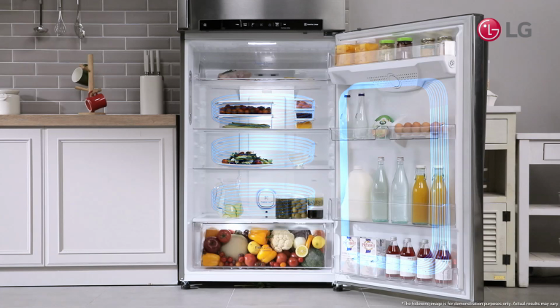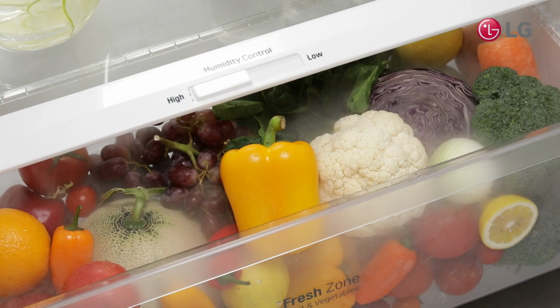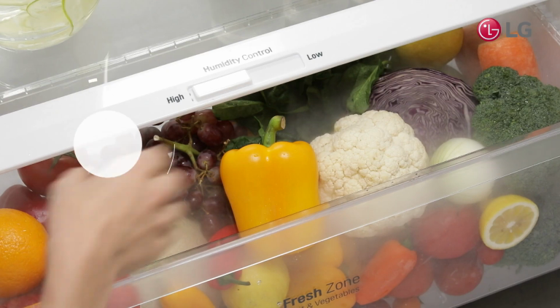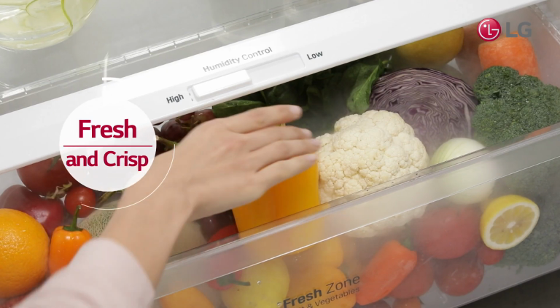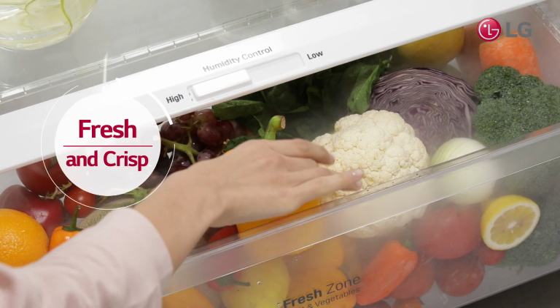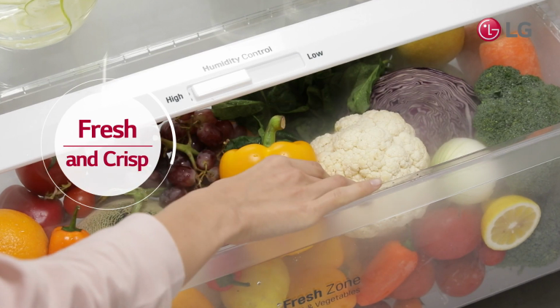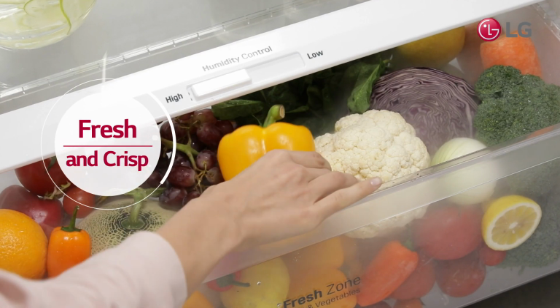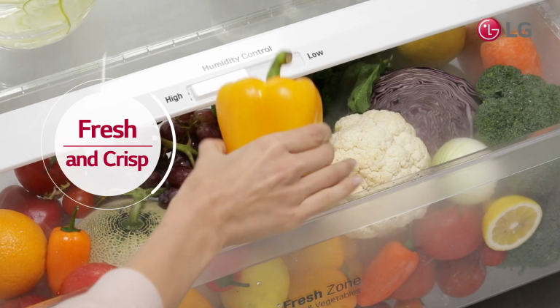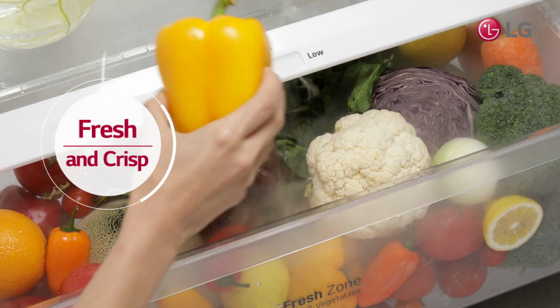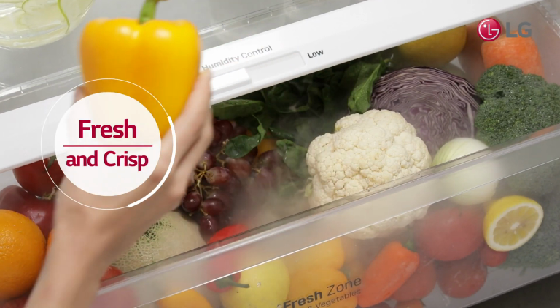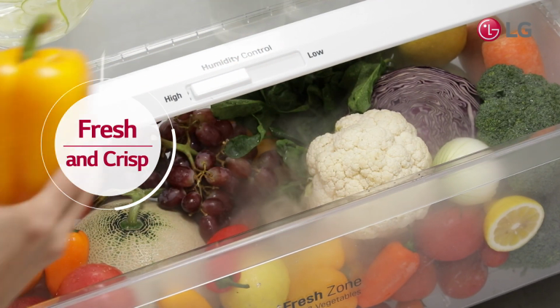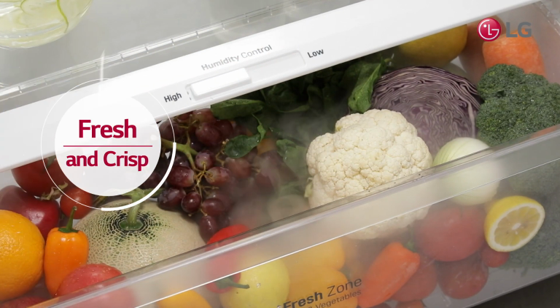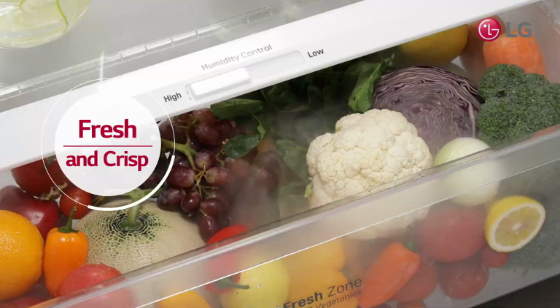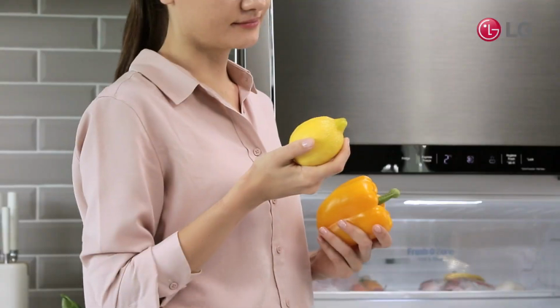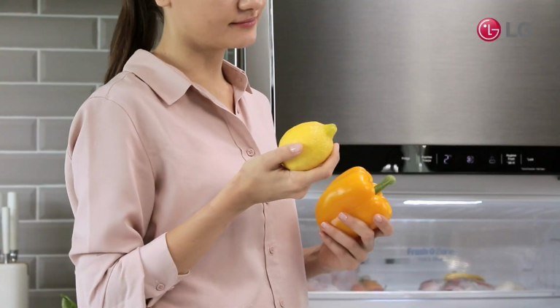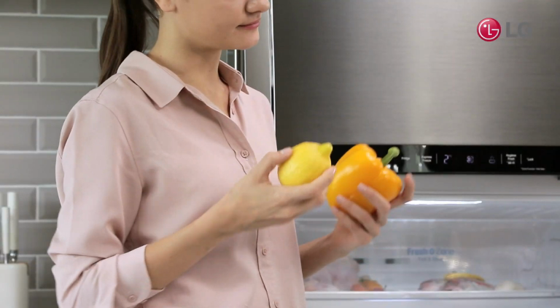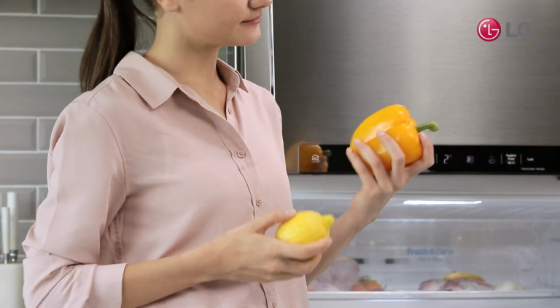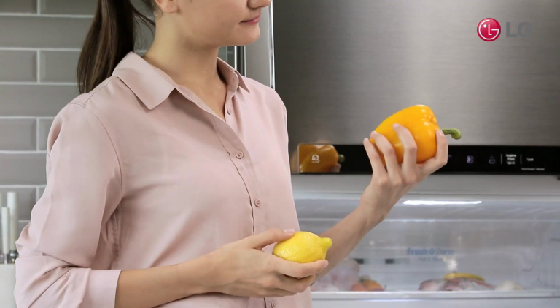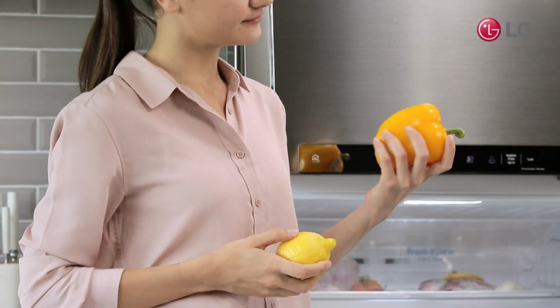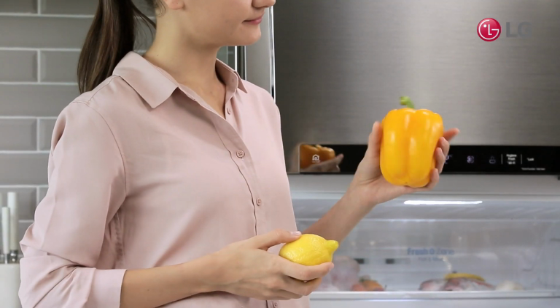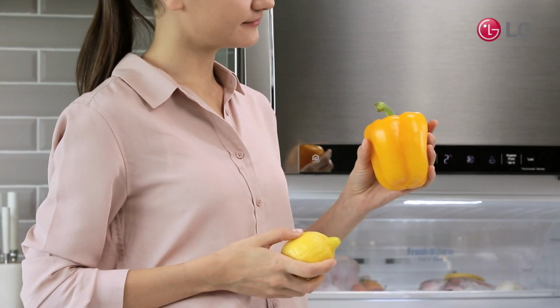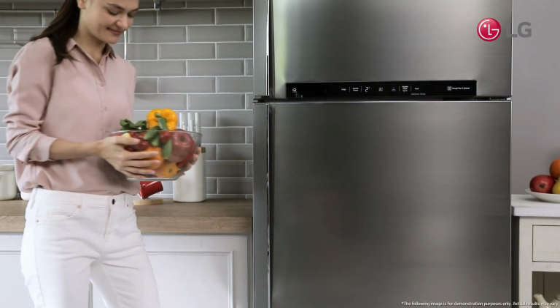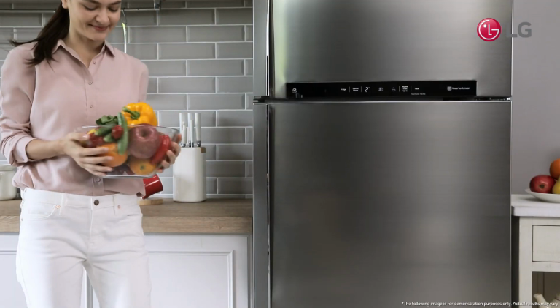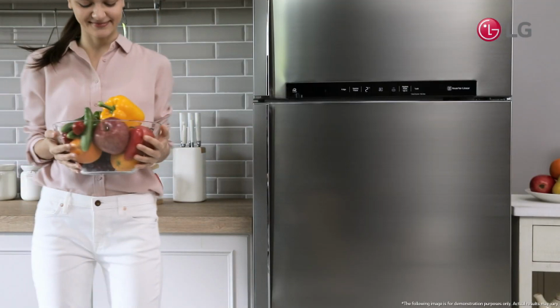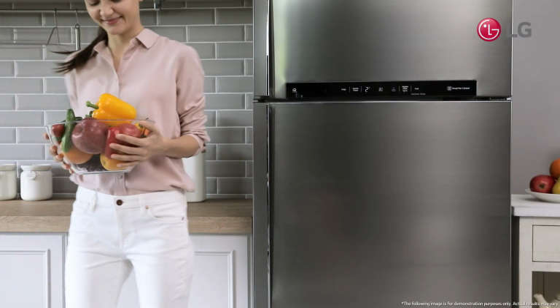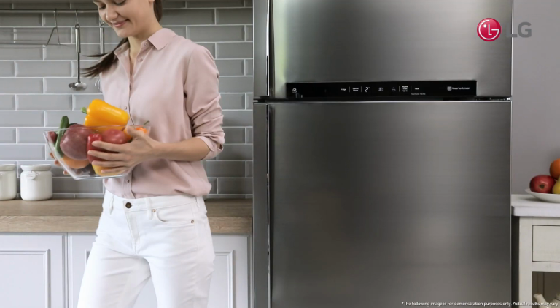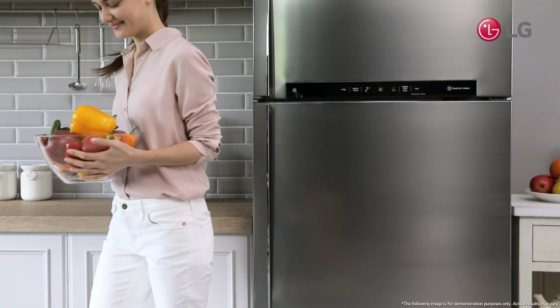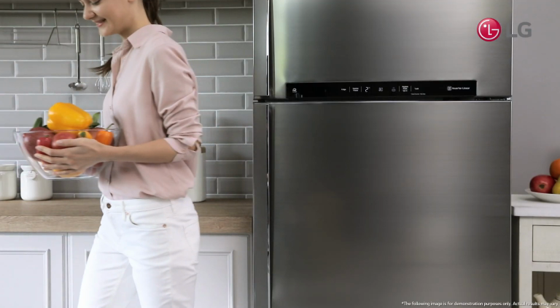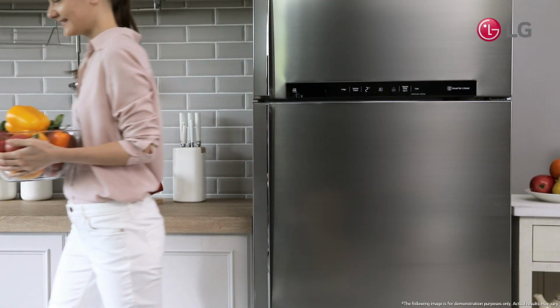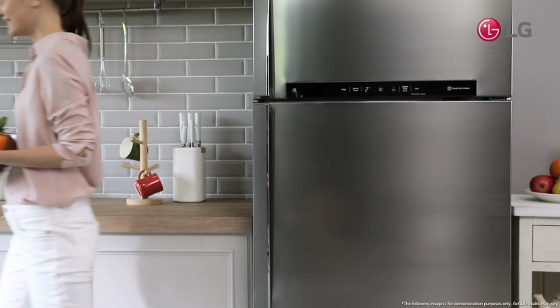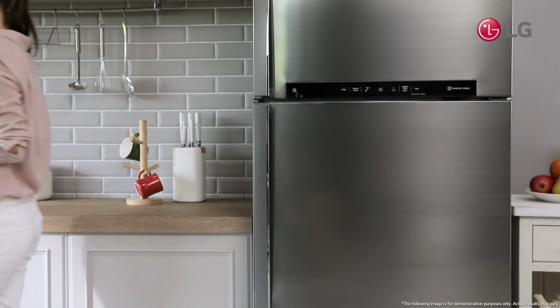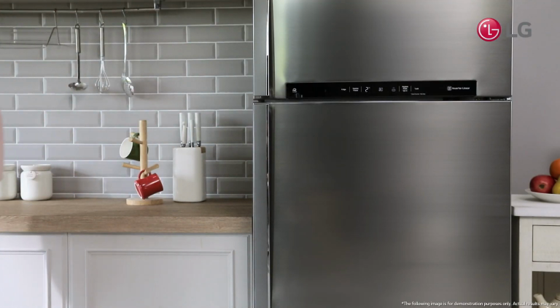With linear cooling, cut down on food waste and ensure you'll always have fresh vegetables on hand for a healthy dinner.